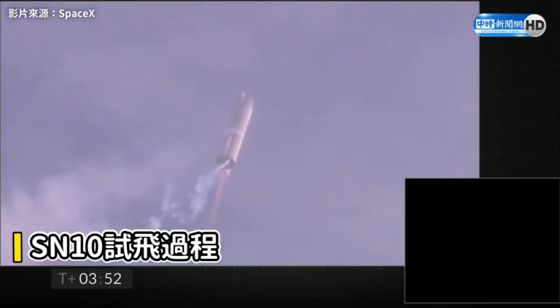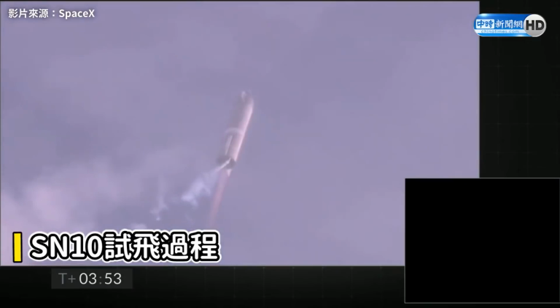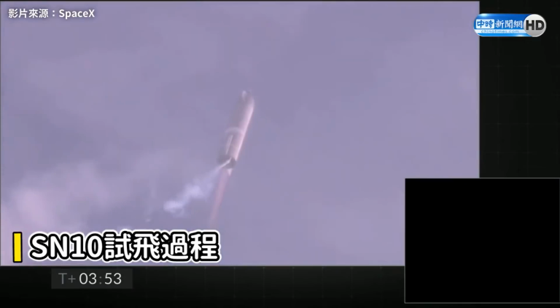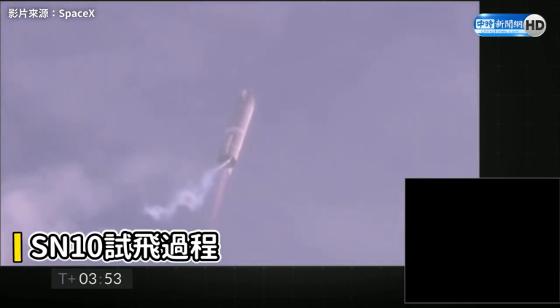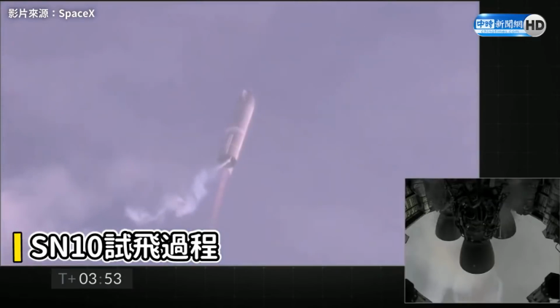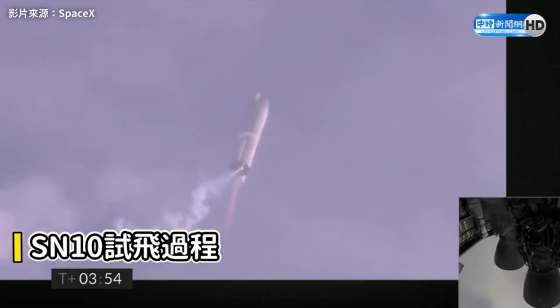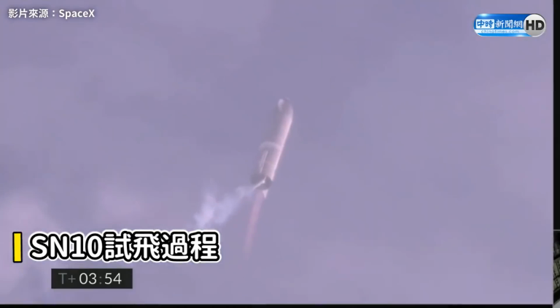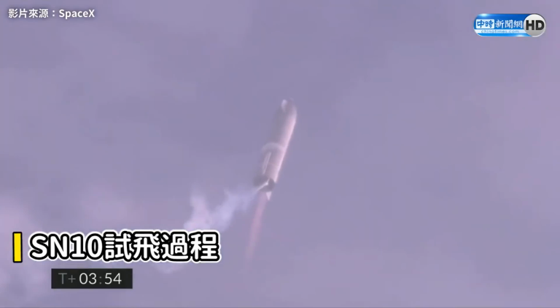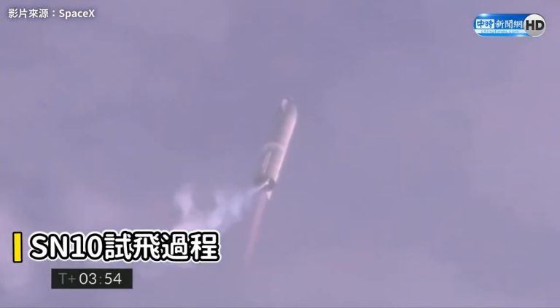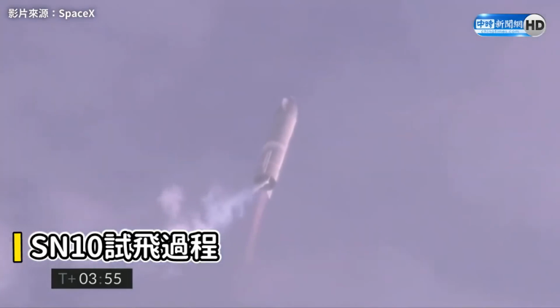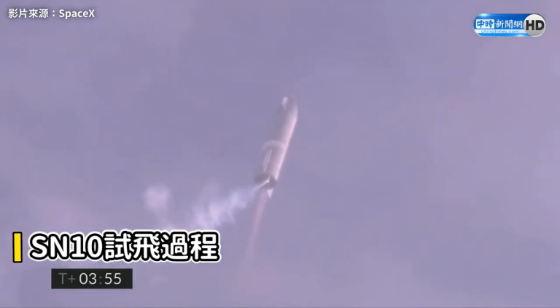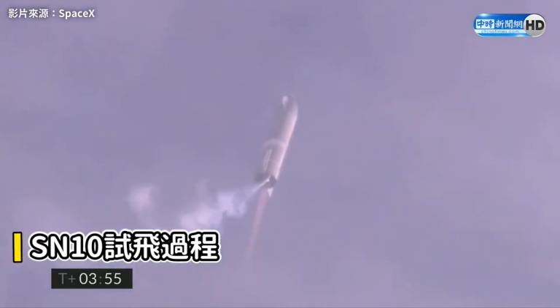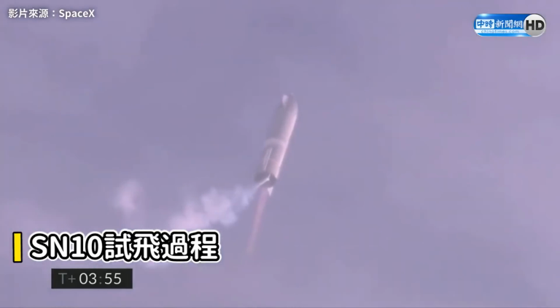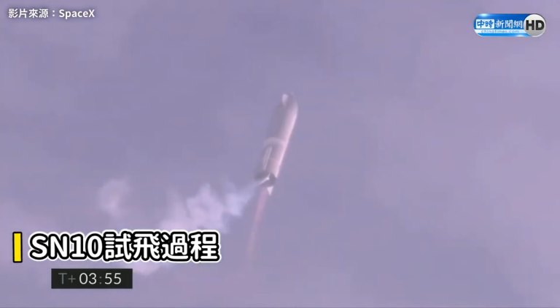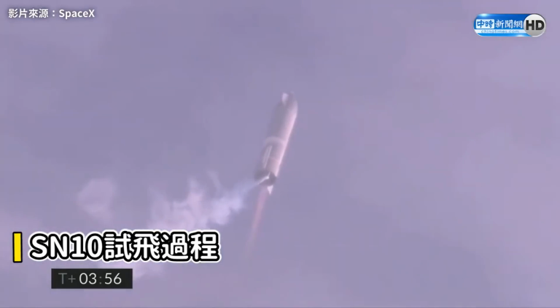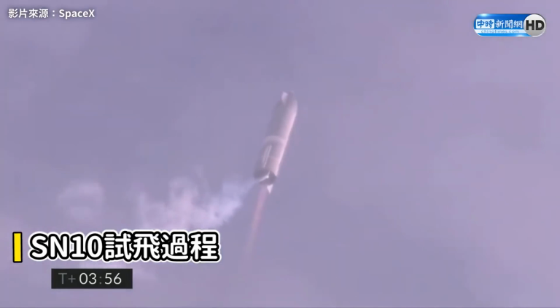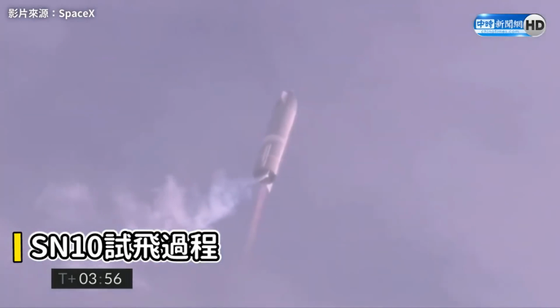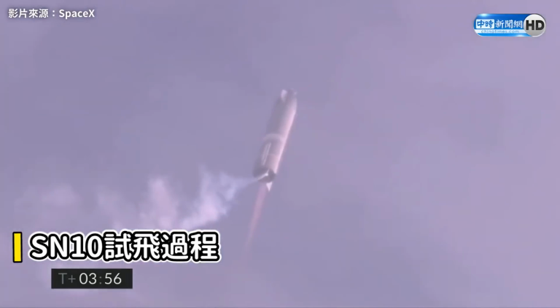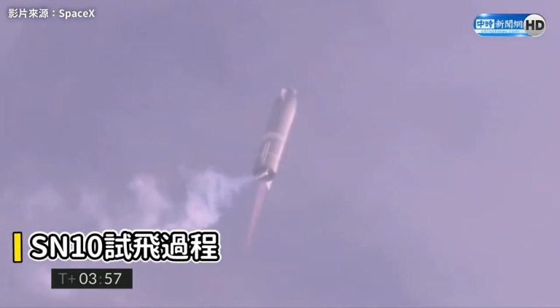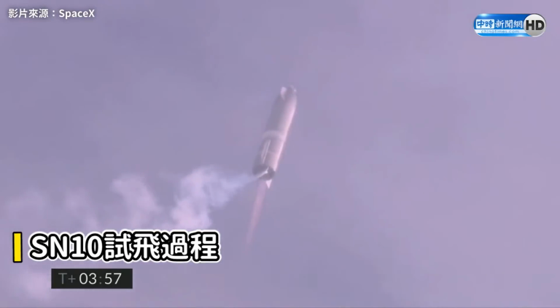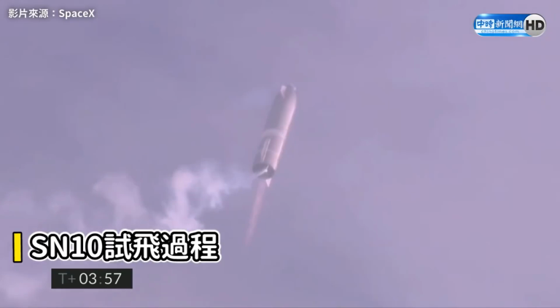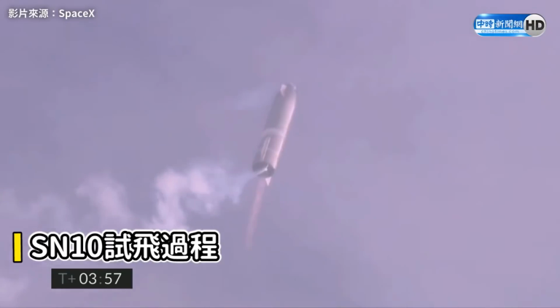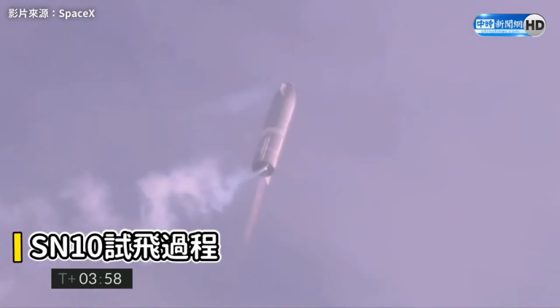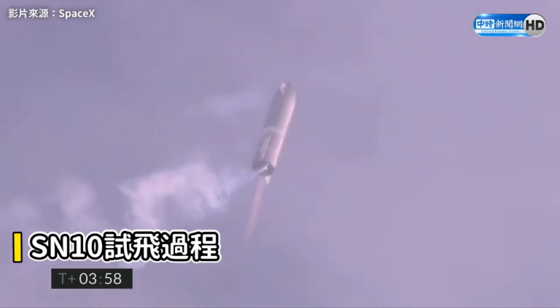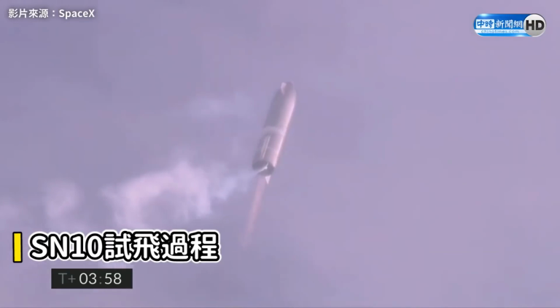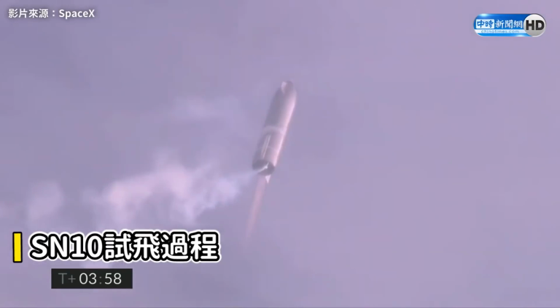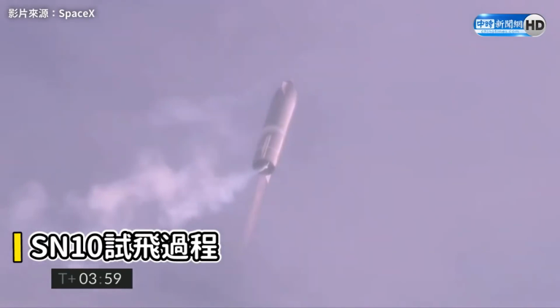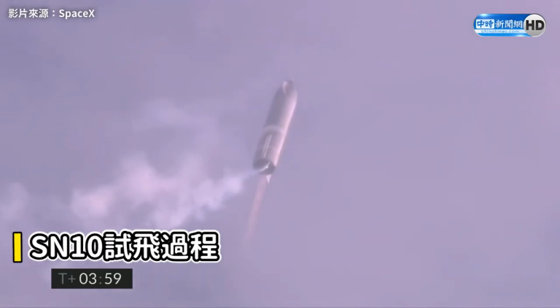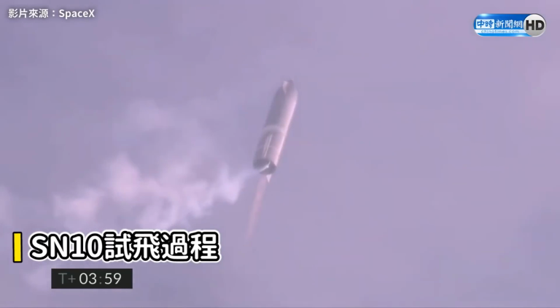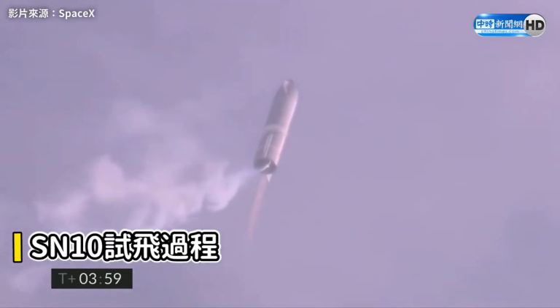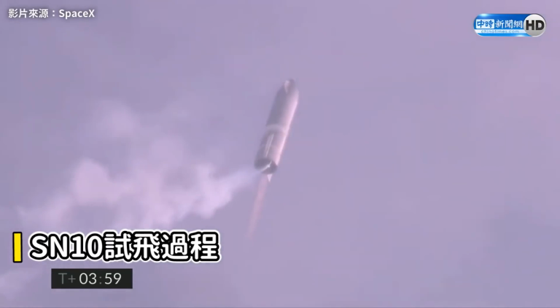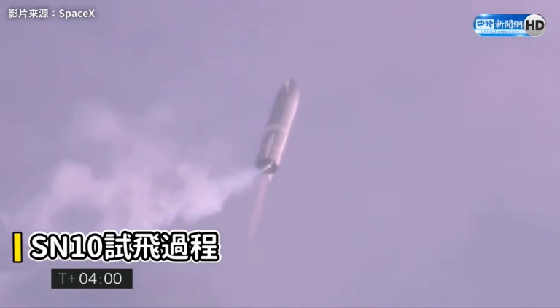Coming up on T-plus 4 minutes, we're at 10 kilometers. We've gone into the hover, still being powered by the single Raptor engine.